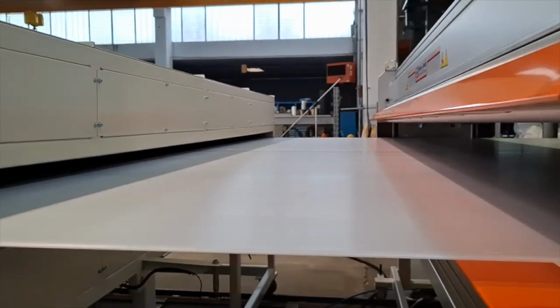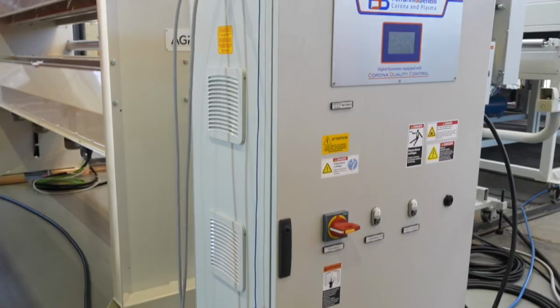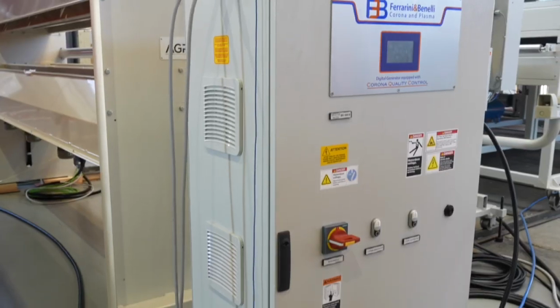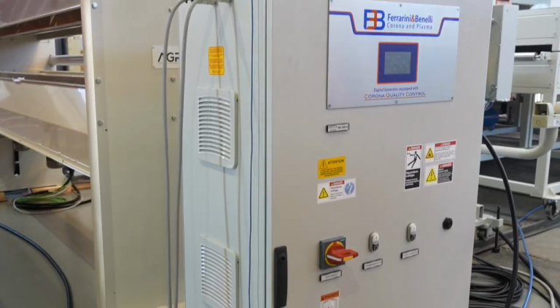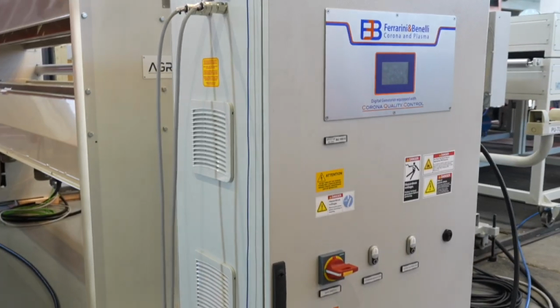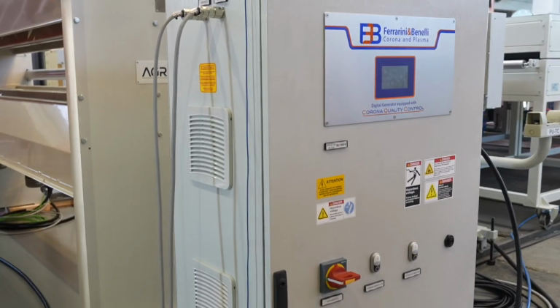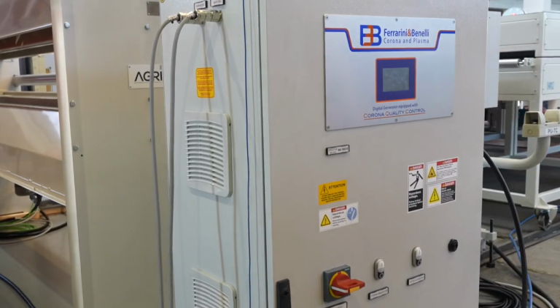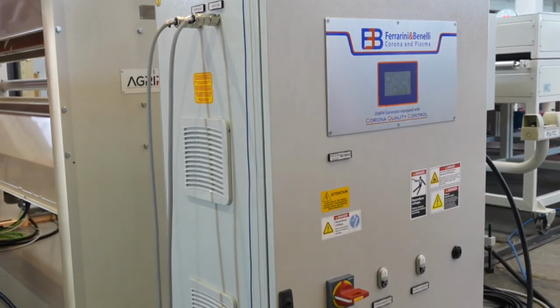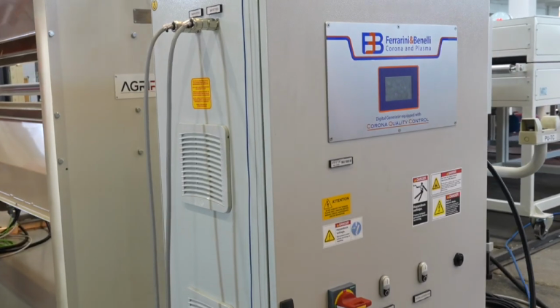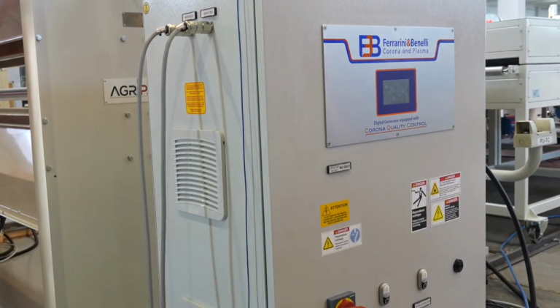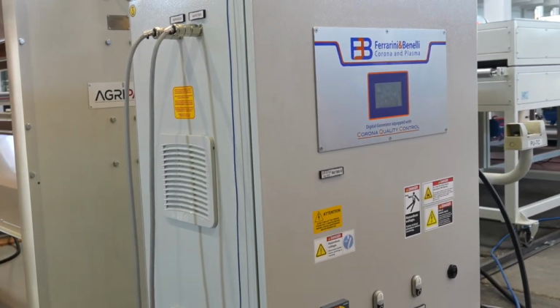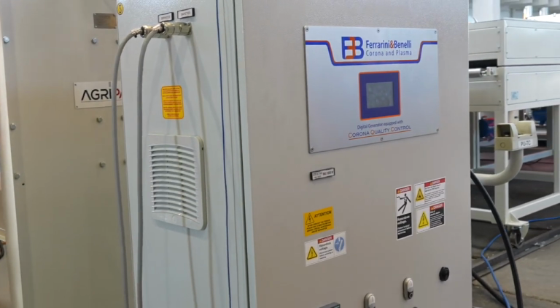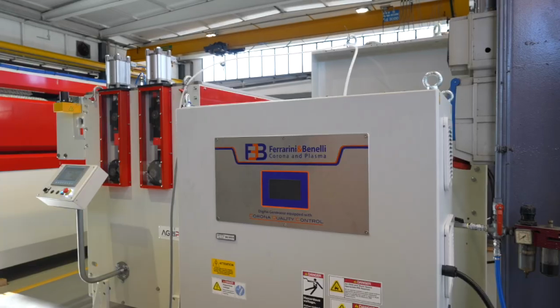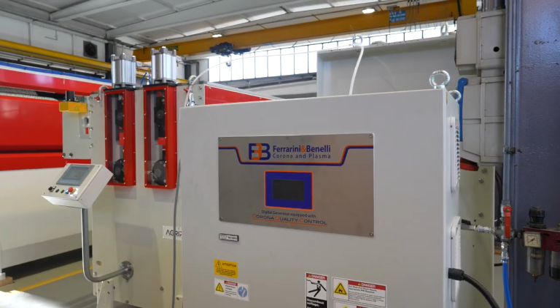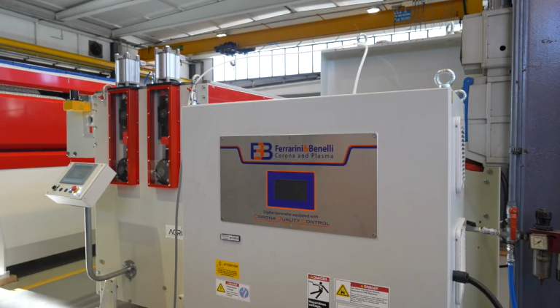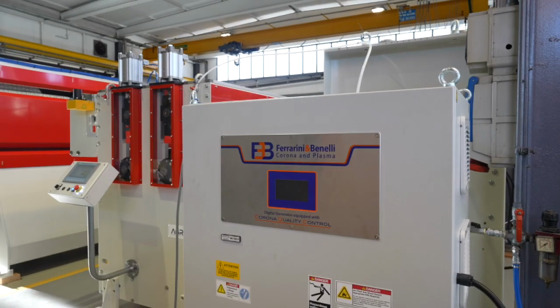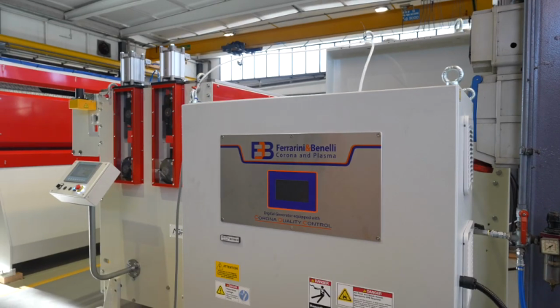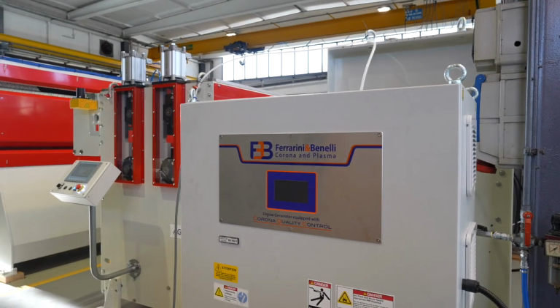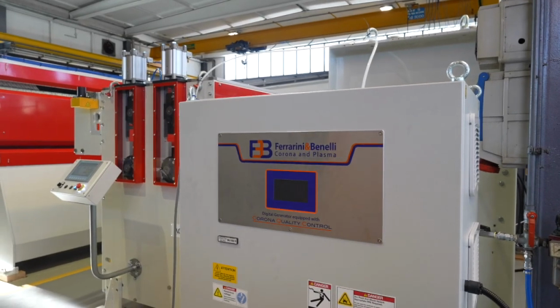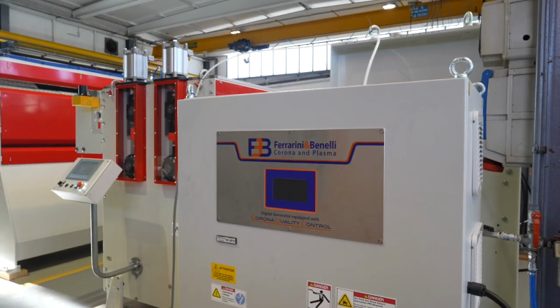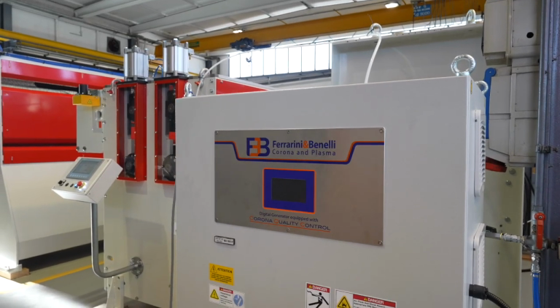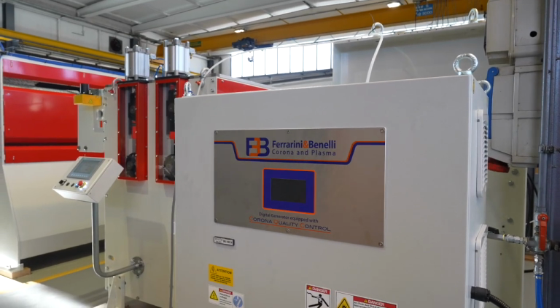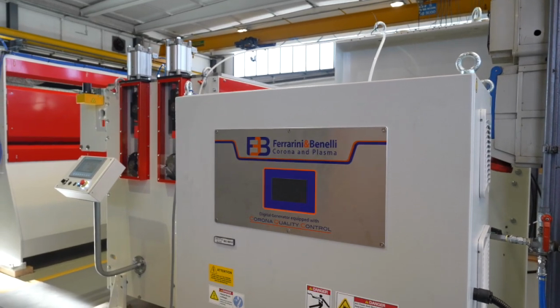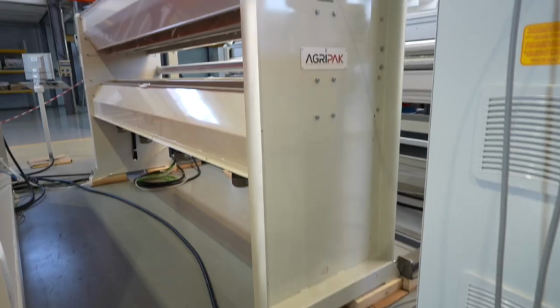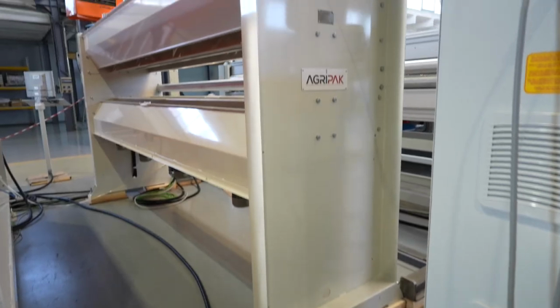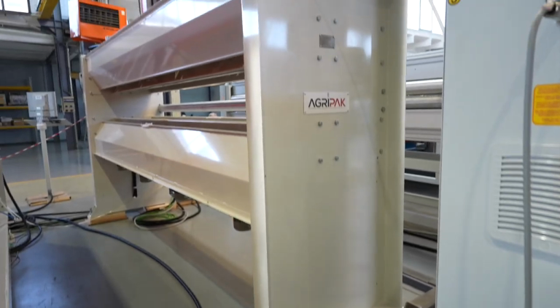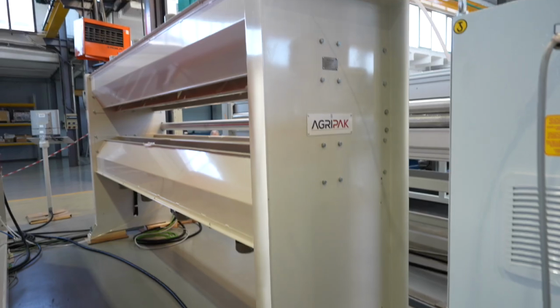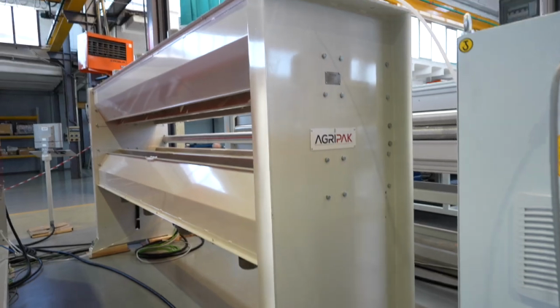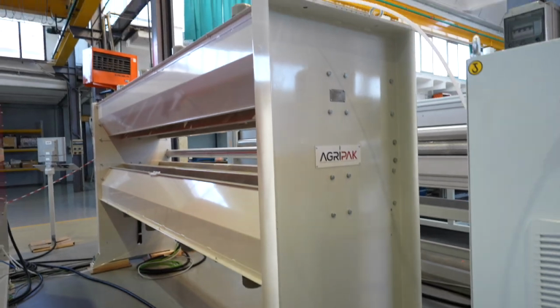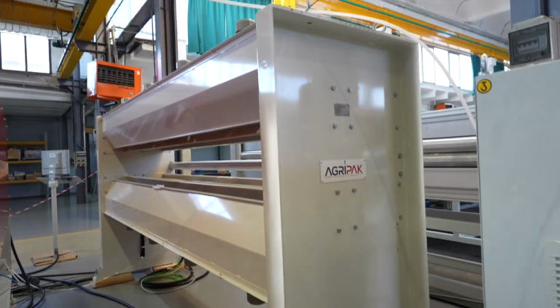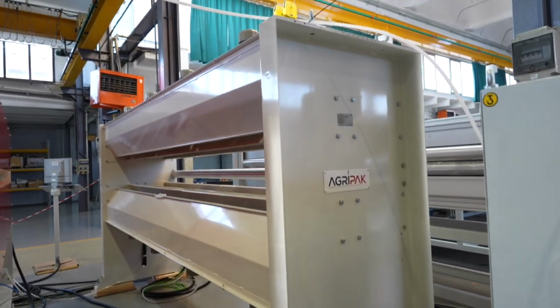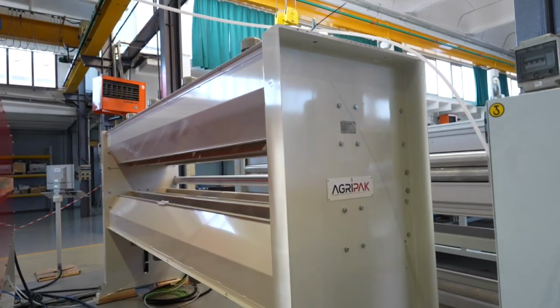Corona treatment allows you to change the surface tension of the sheet and make it suitable for future printing.